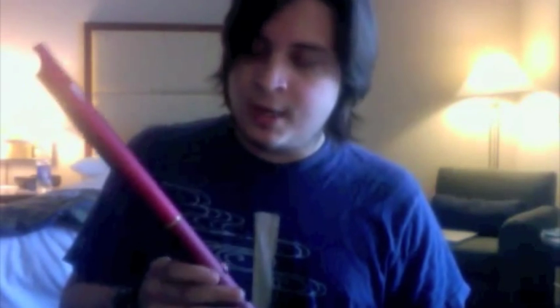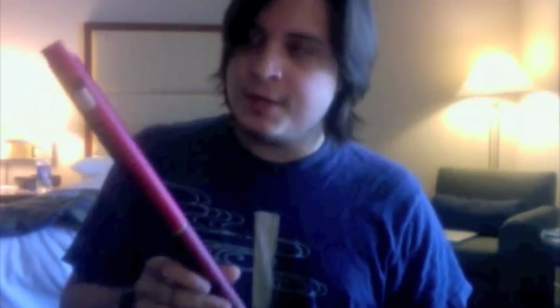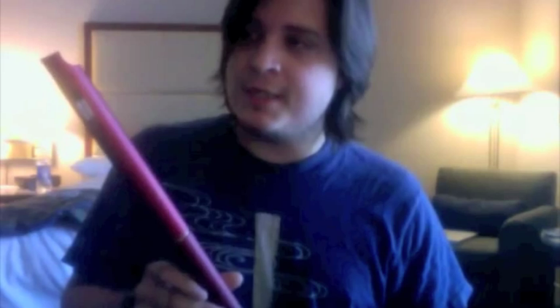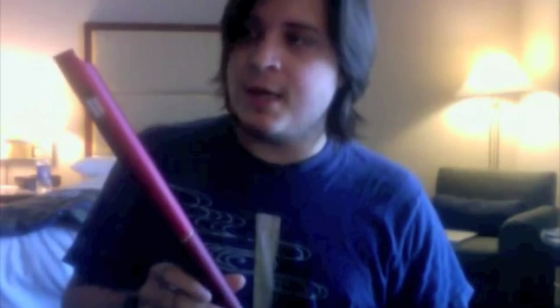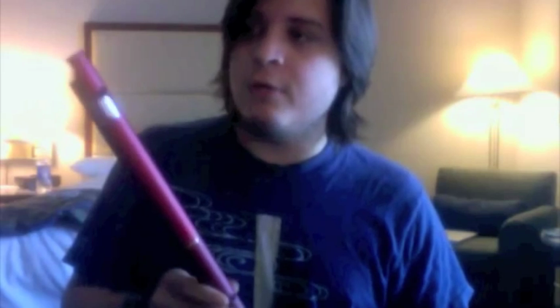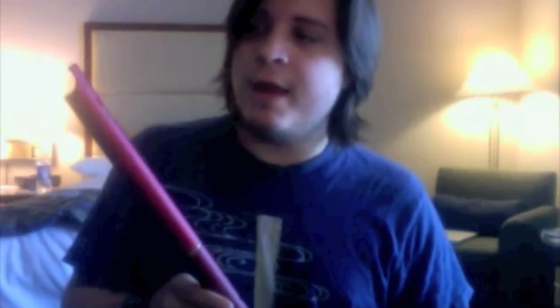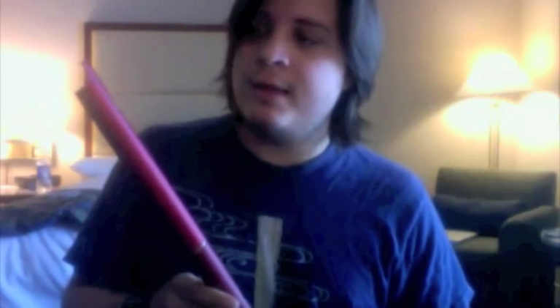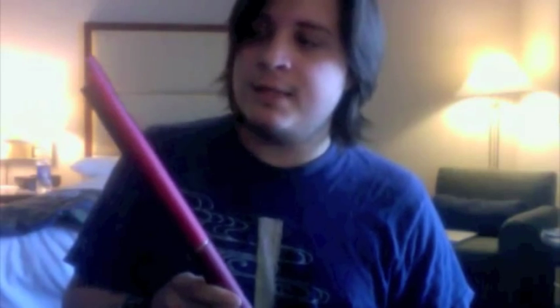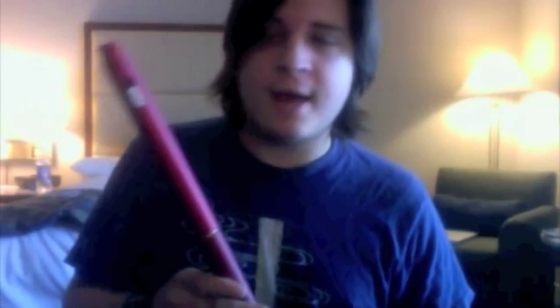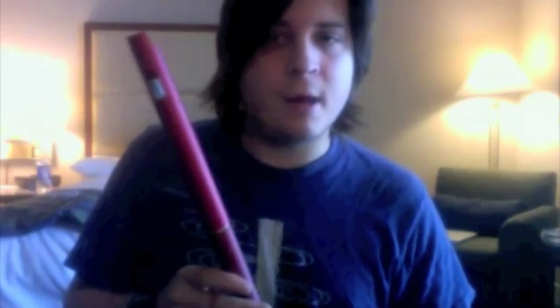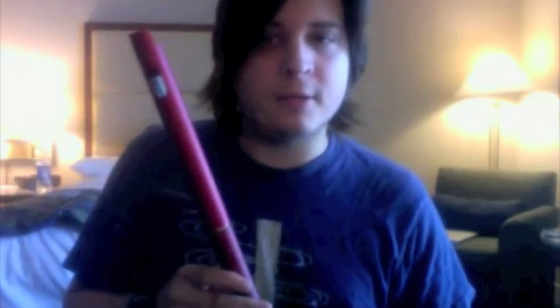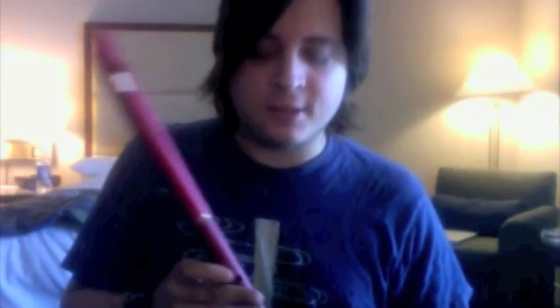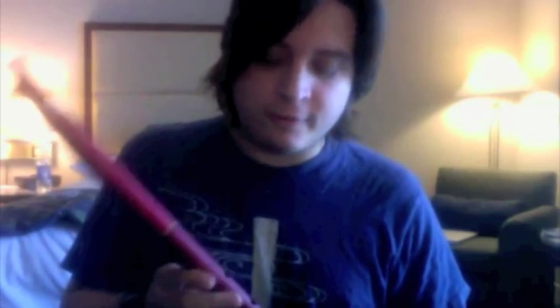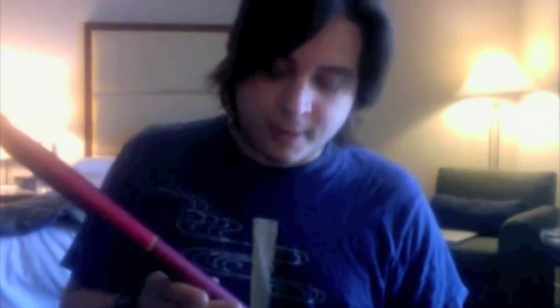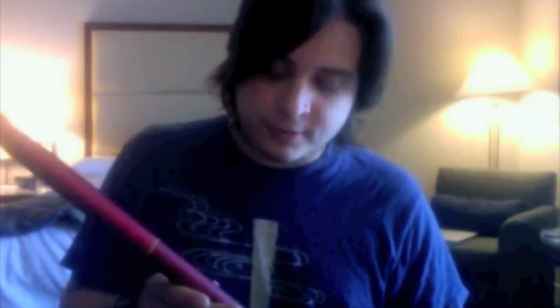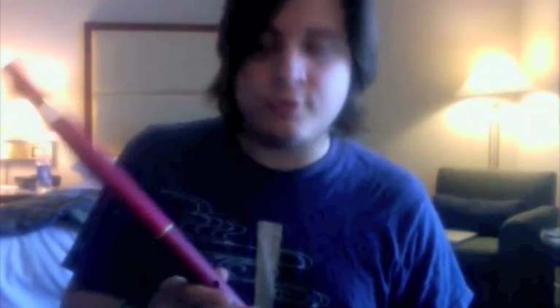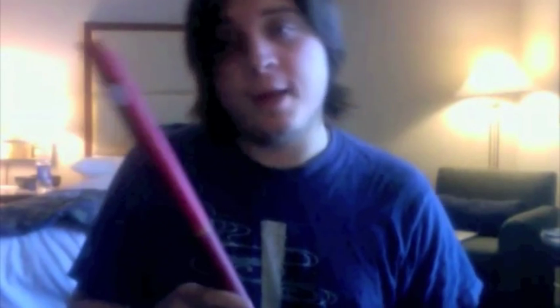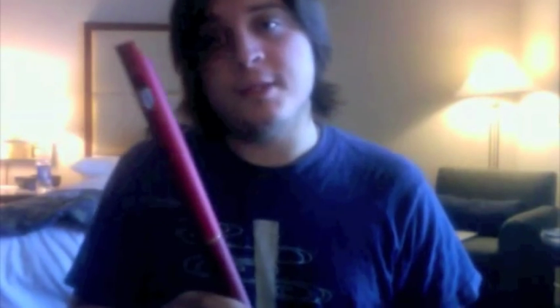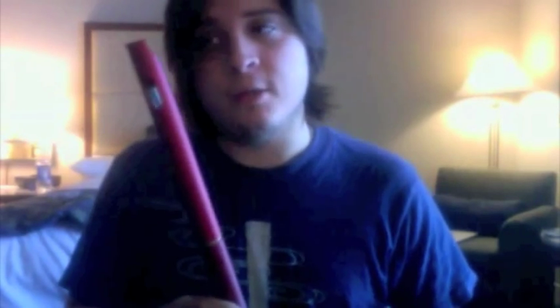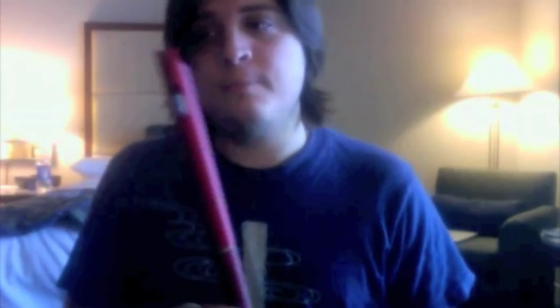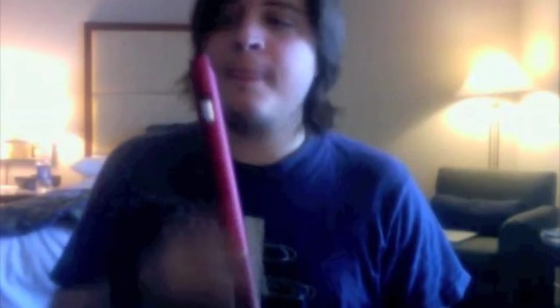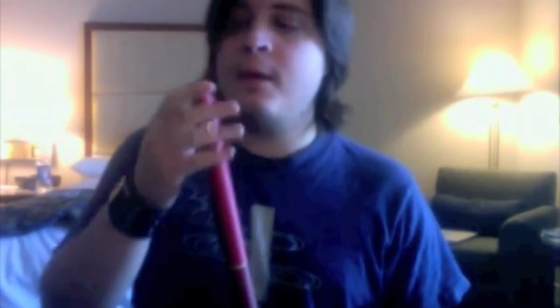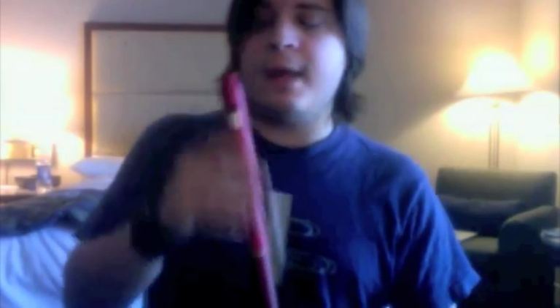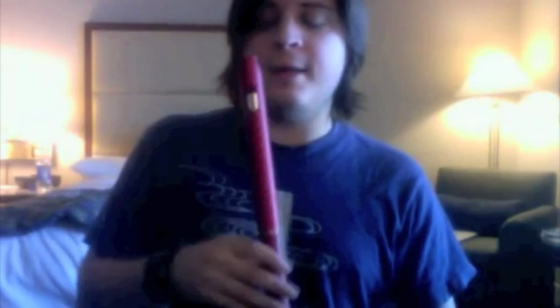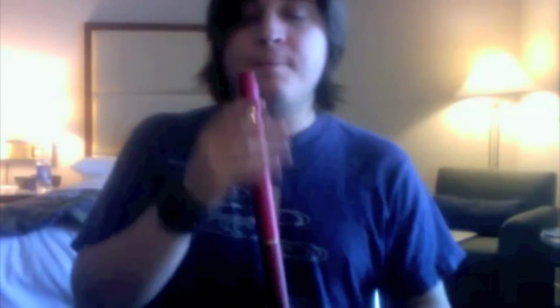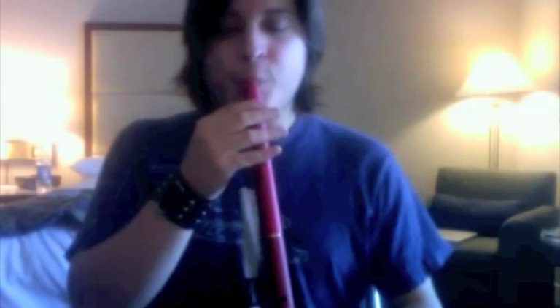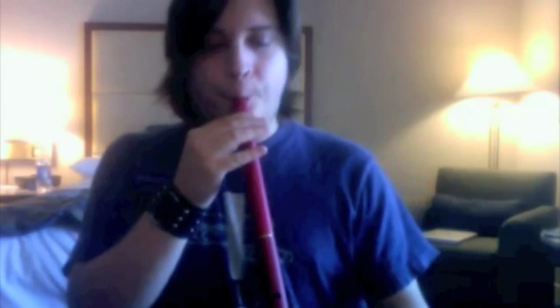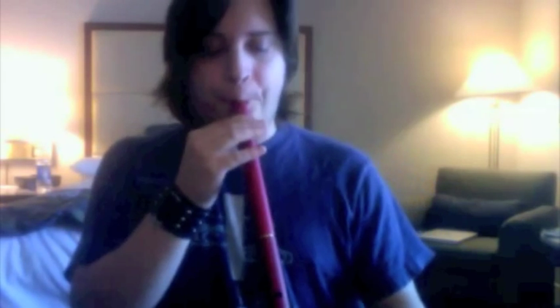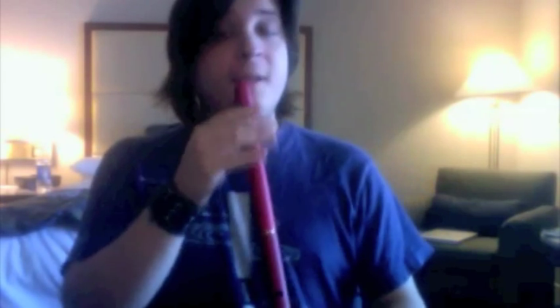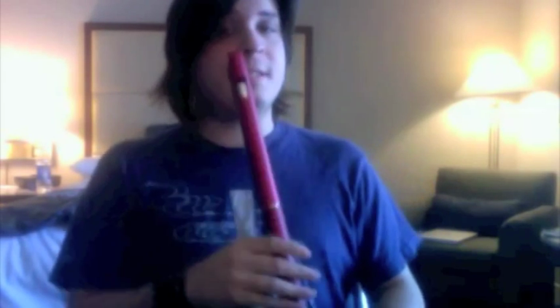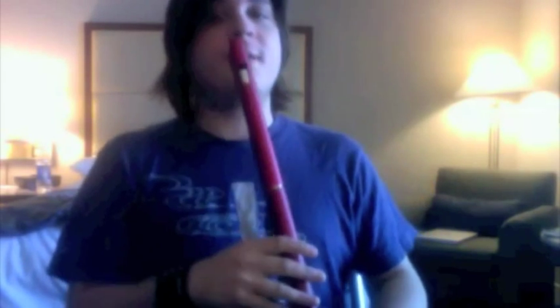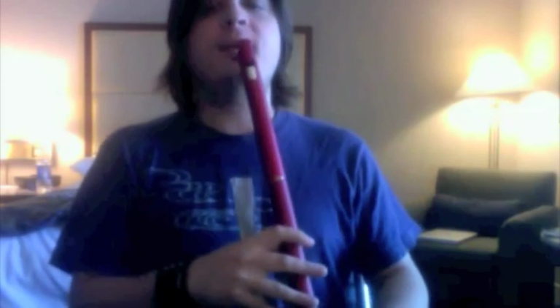This is a red satin model. These go for about 200 pounds sterling. And this is how it sounds.